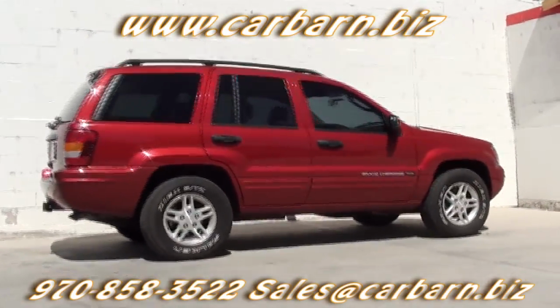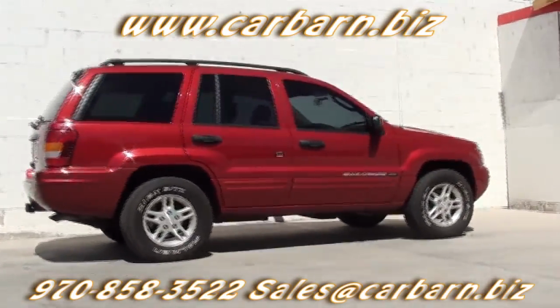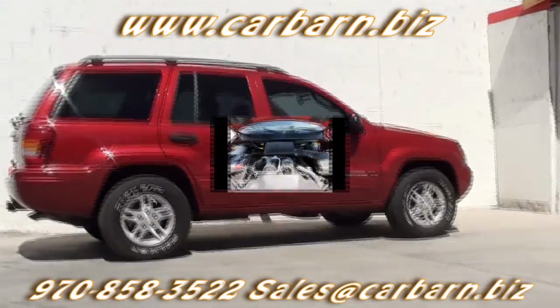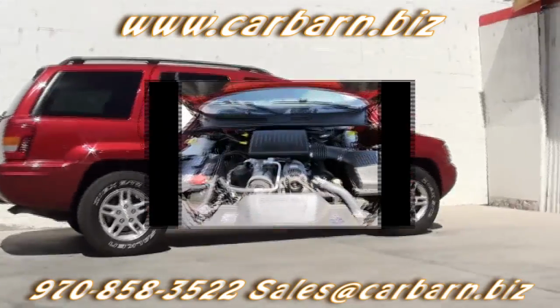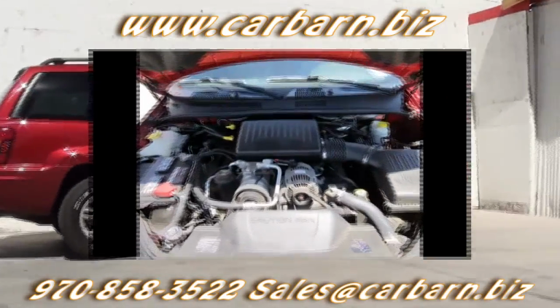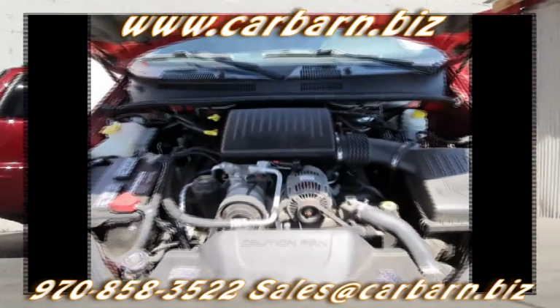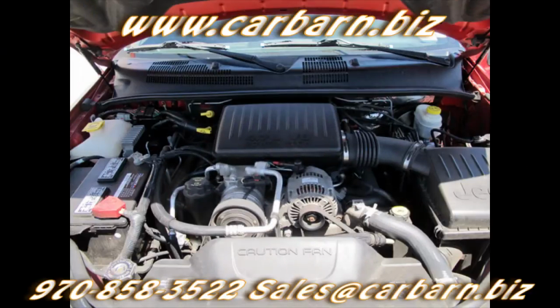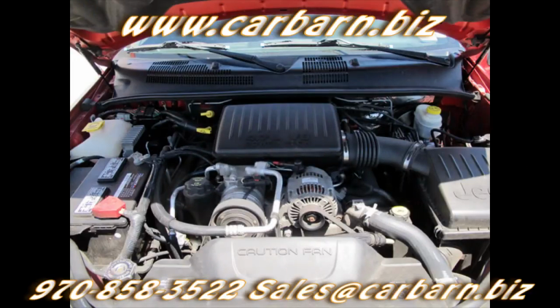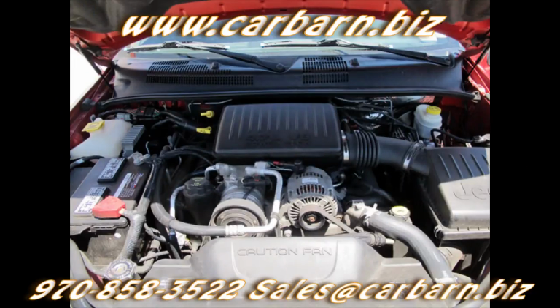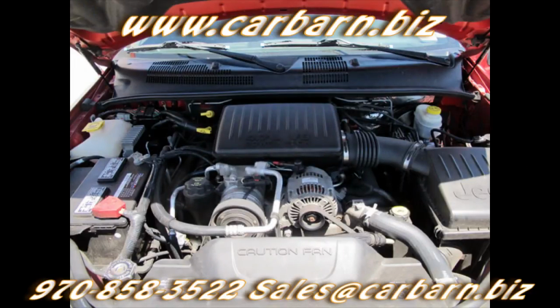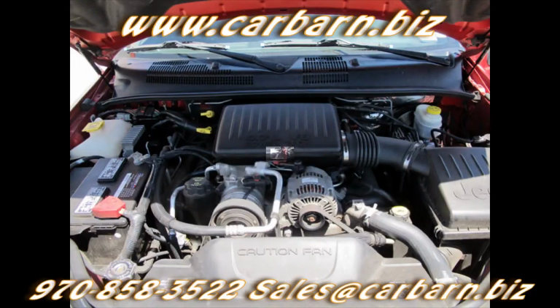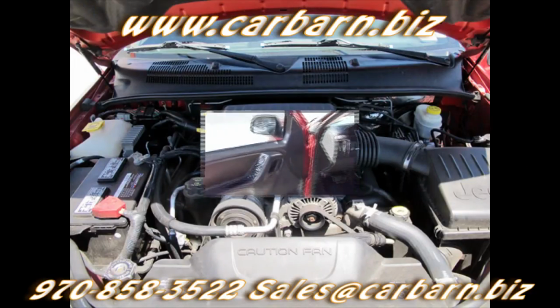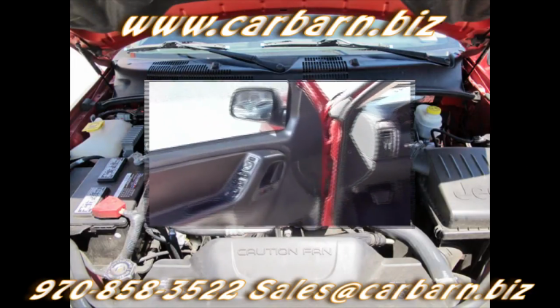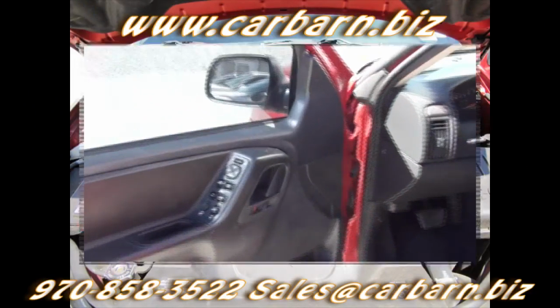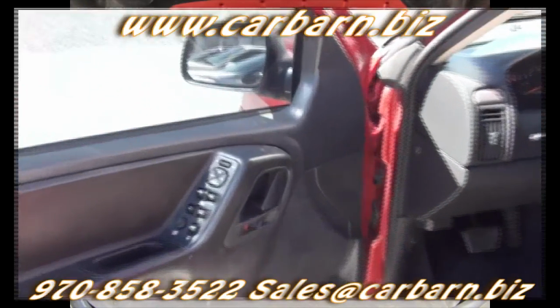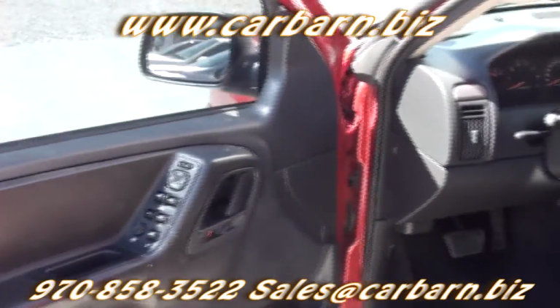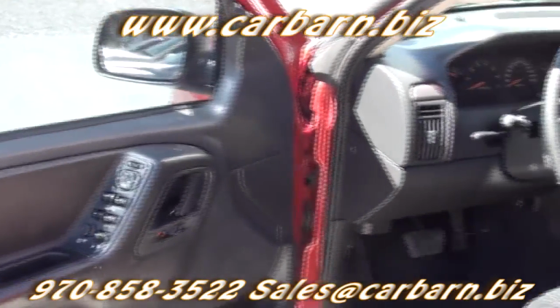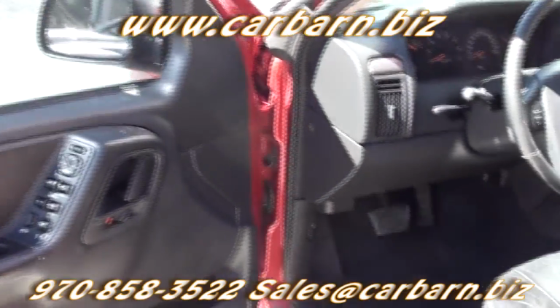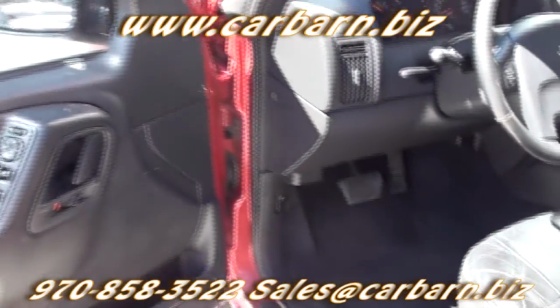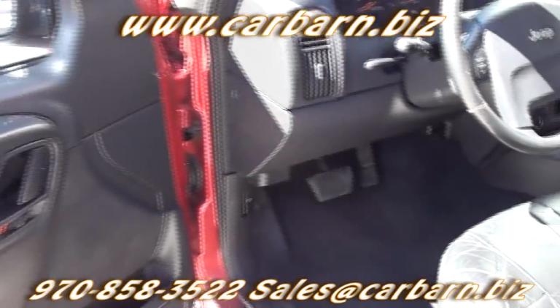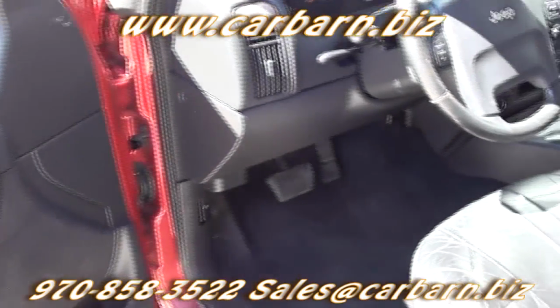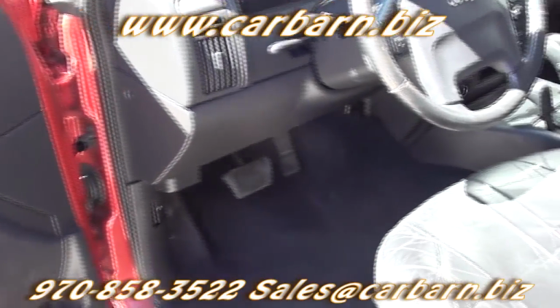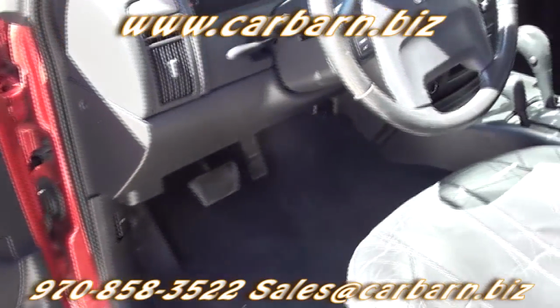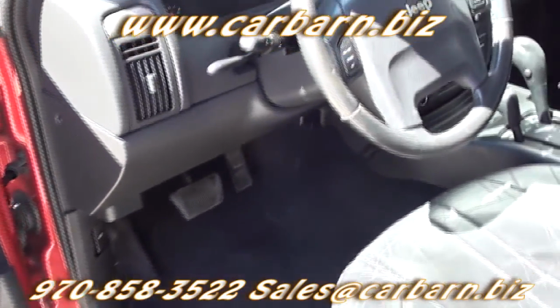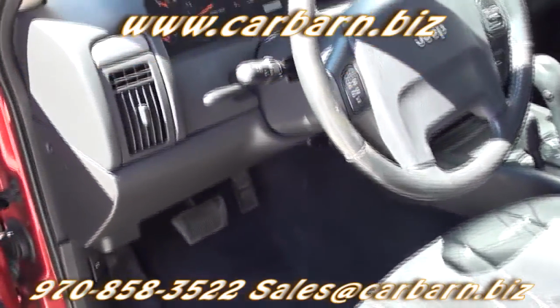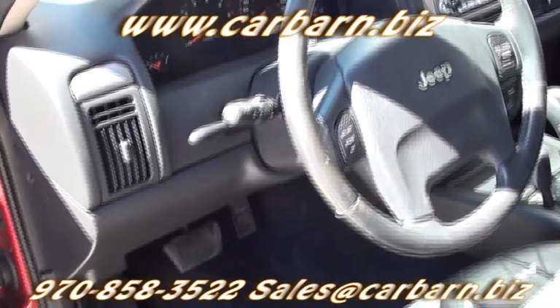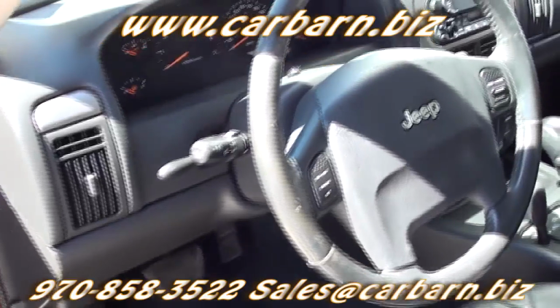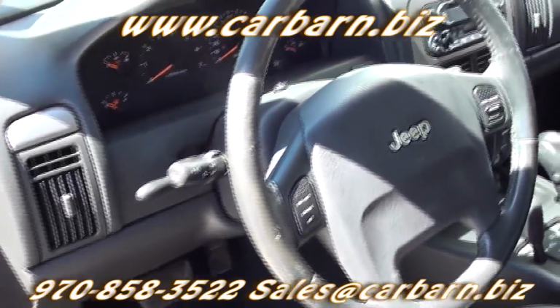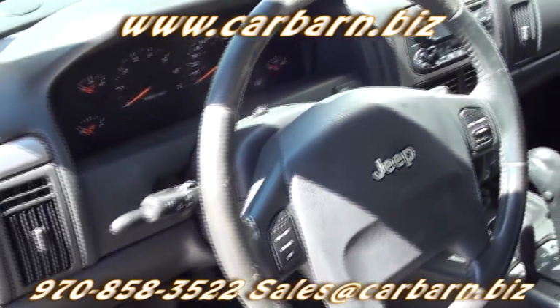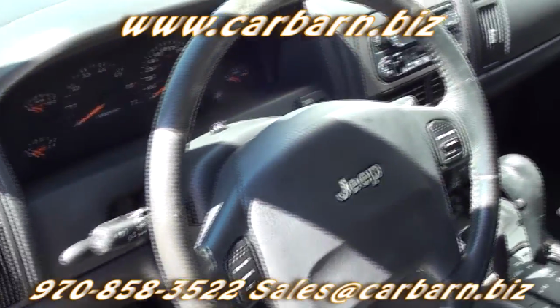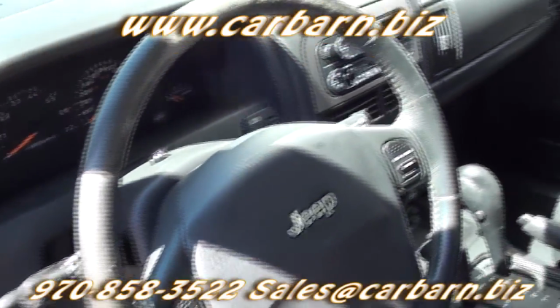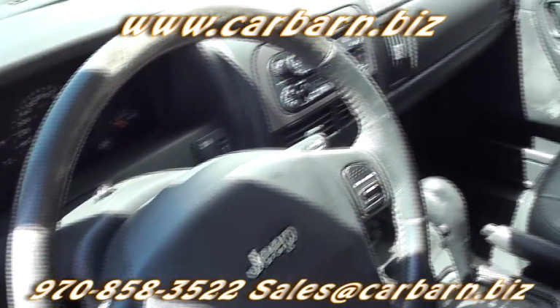This Grand is powered by the high output 4.7 liter V8 engine with an automatic transmission and is four wheel drive.